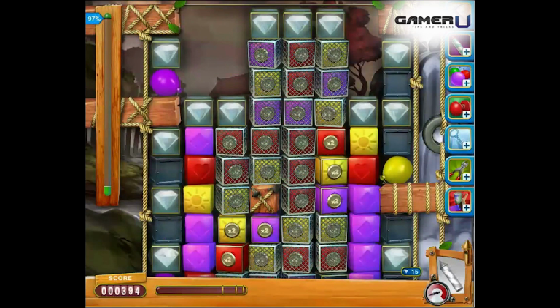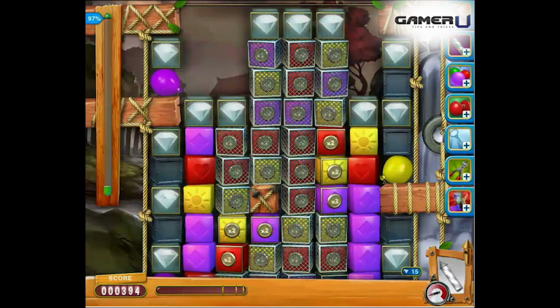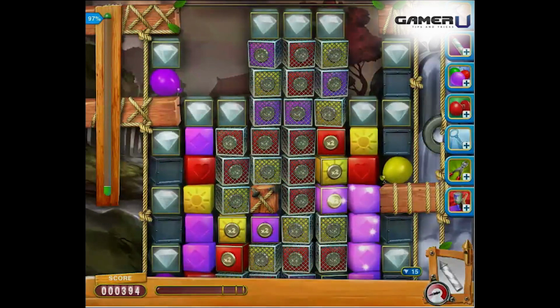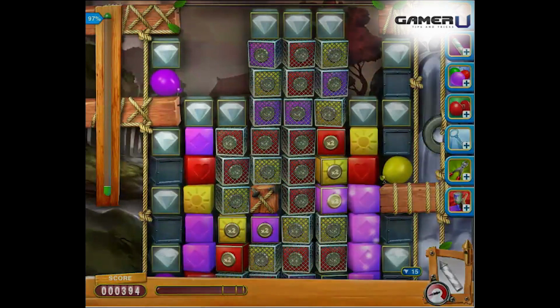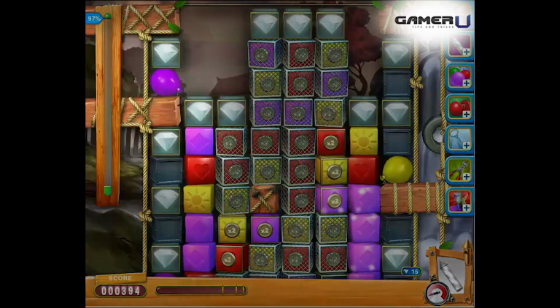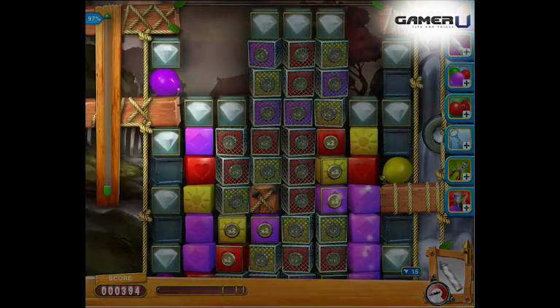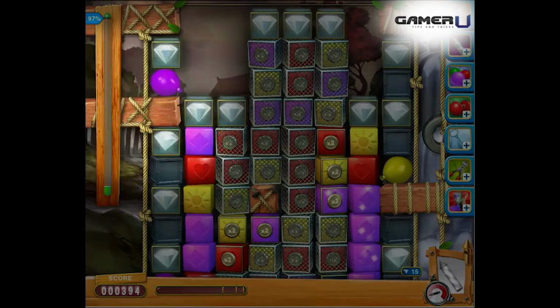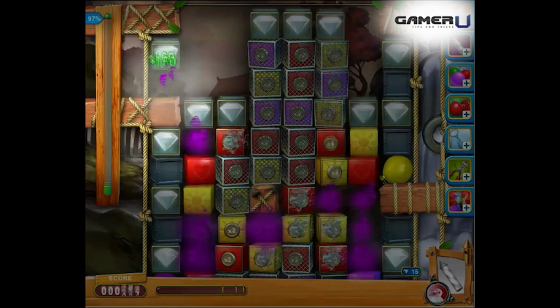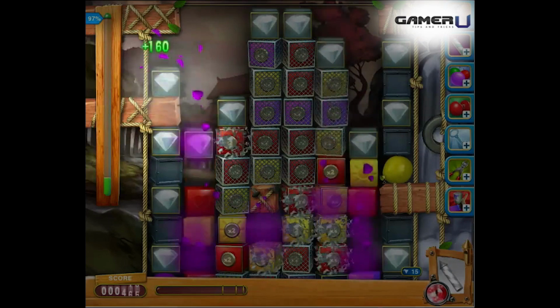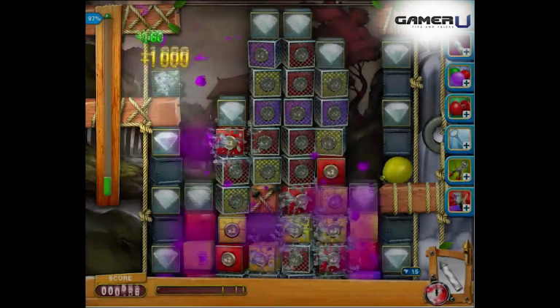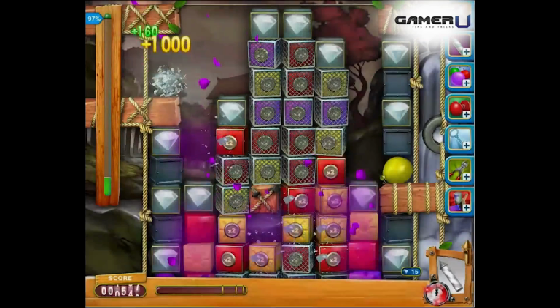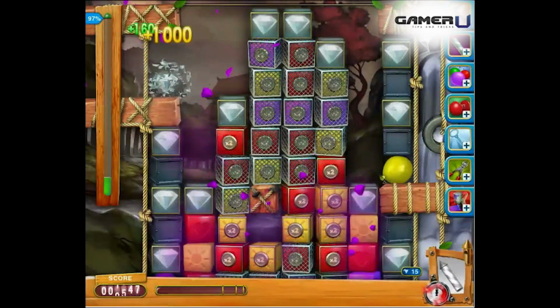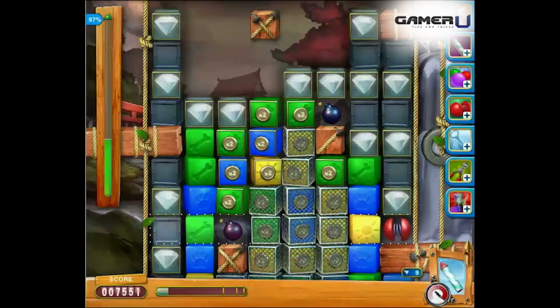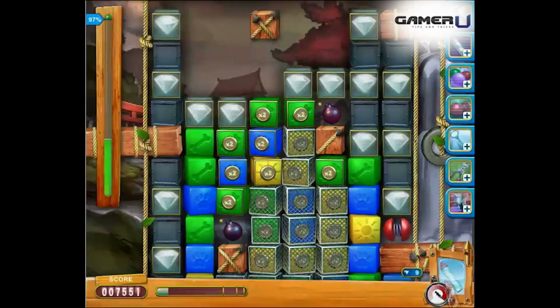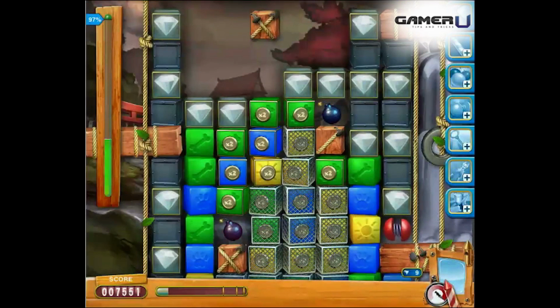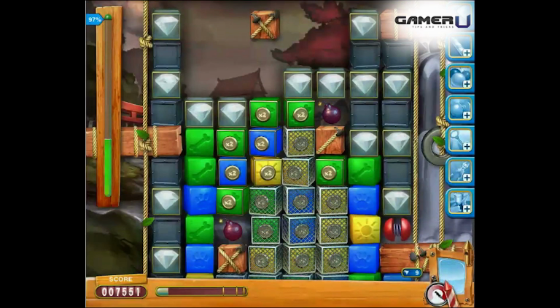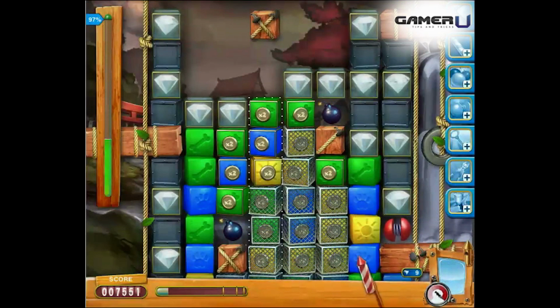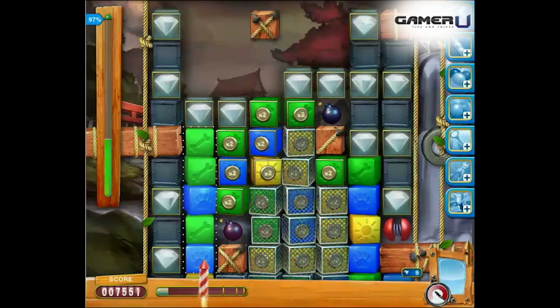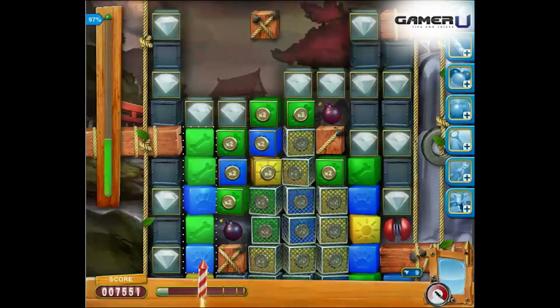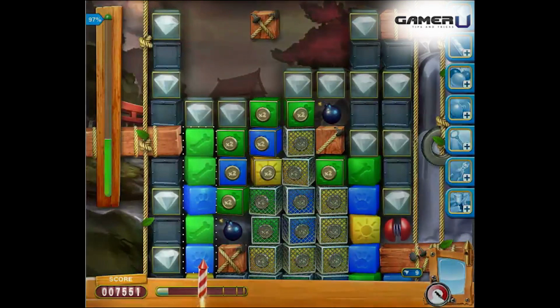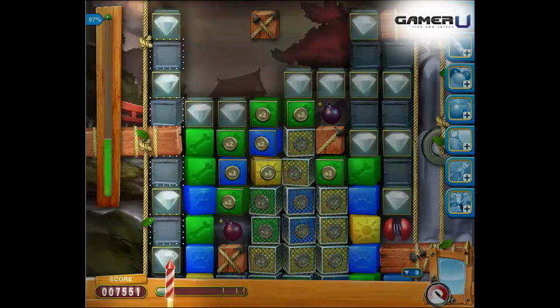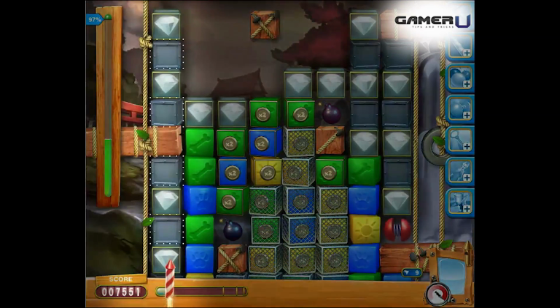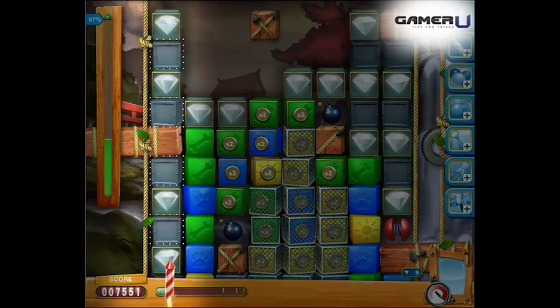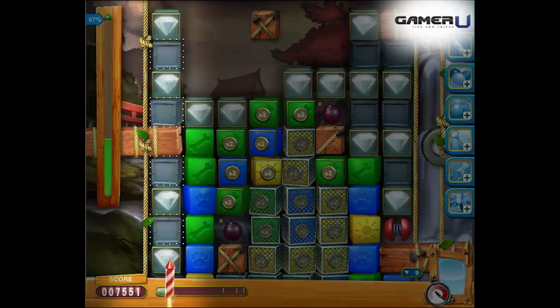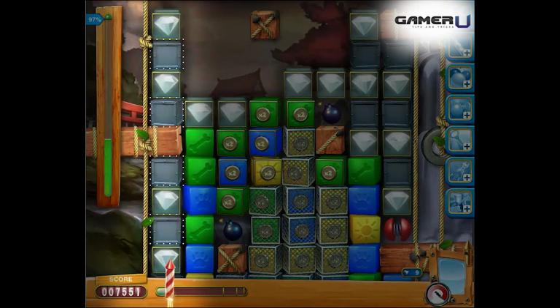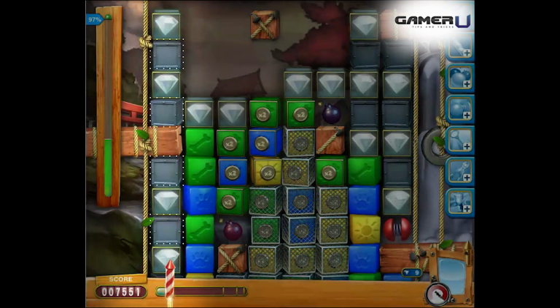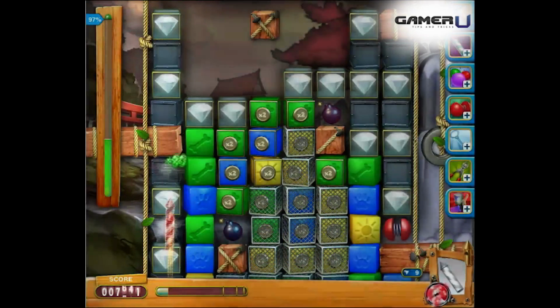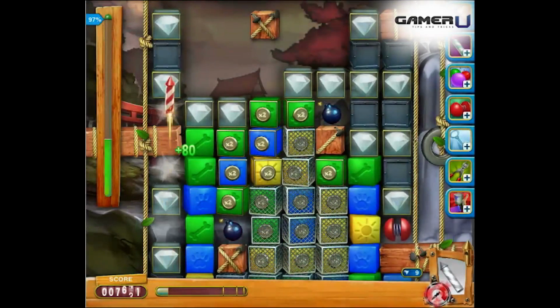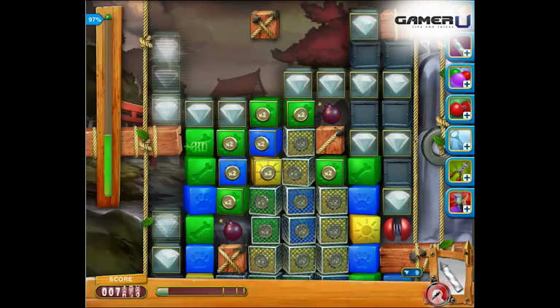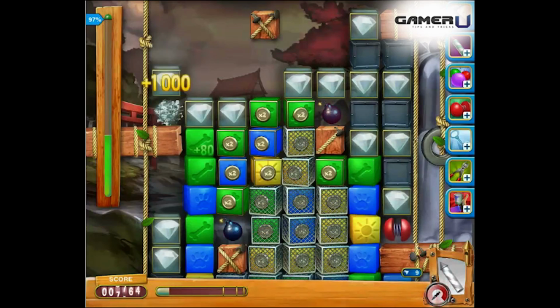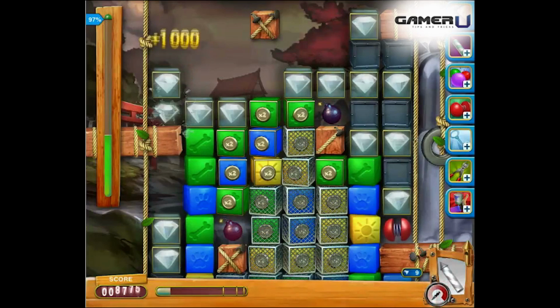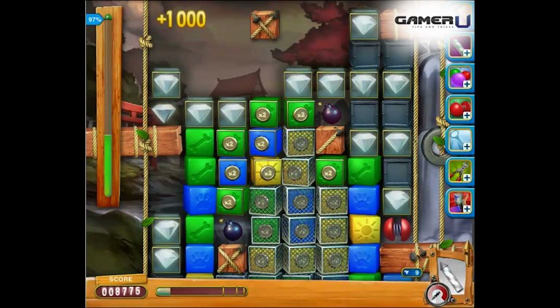We suggest using the color pop on the first column. Tip 3: Activate the rocket as soon as it is ready and use it in column 1.